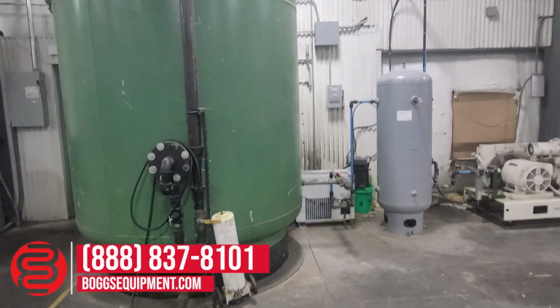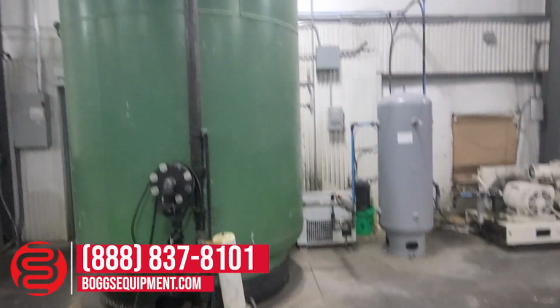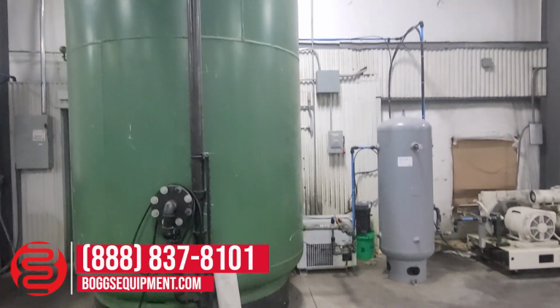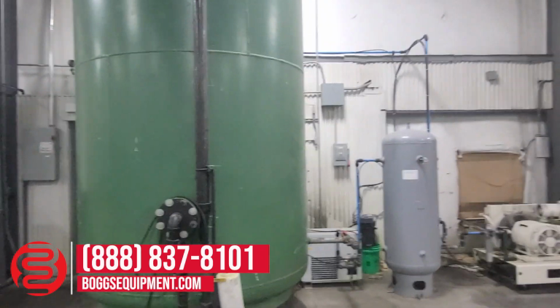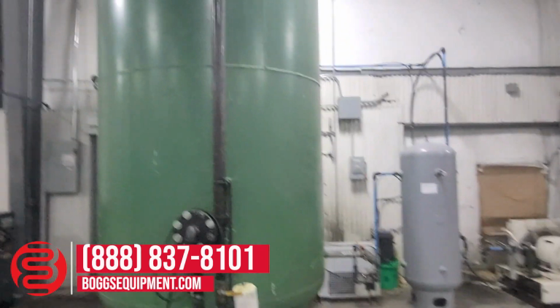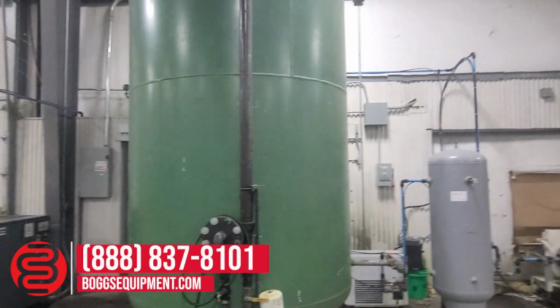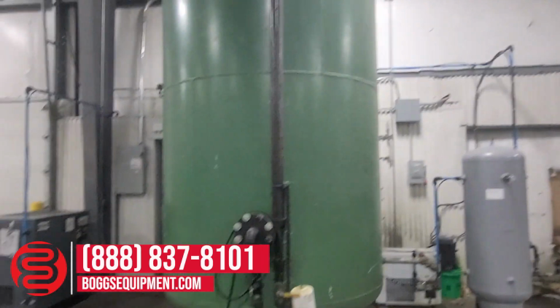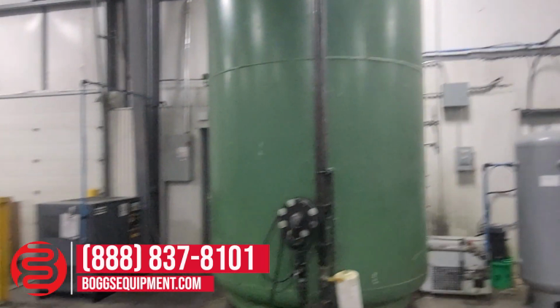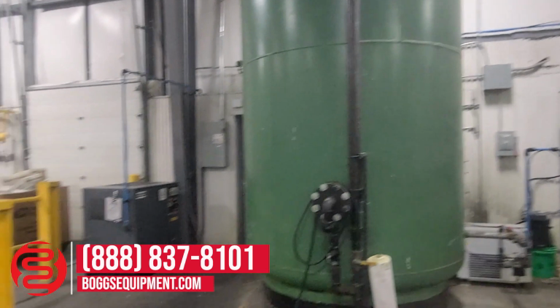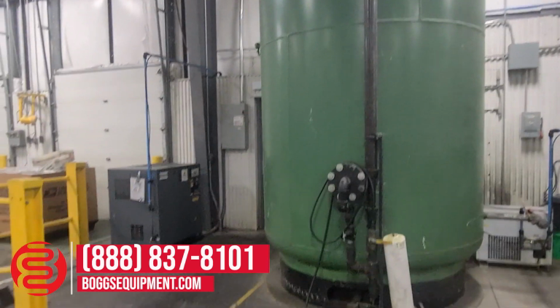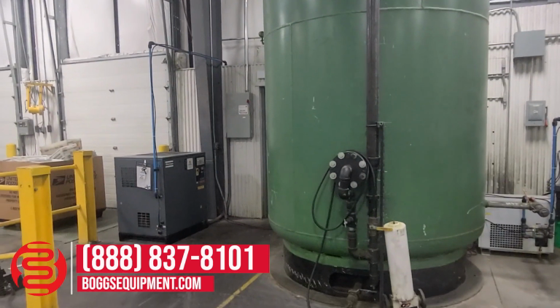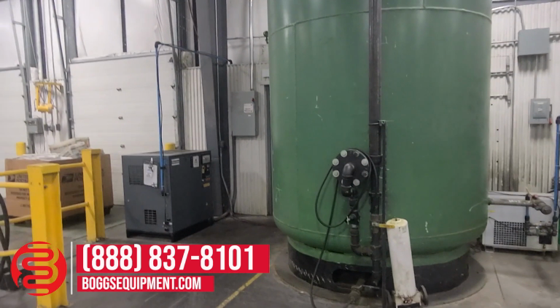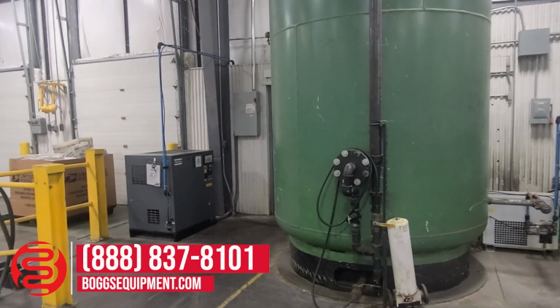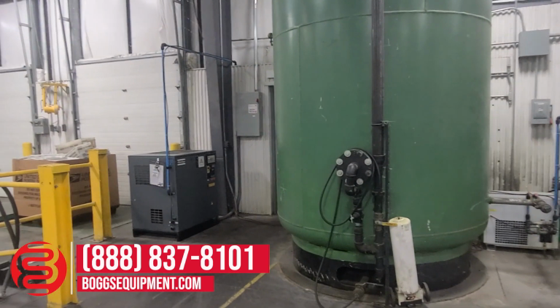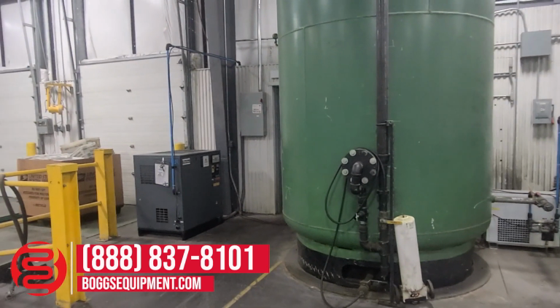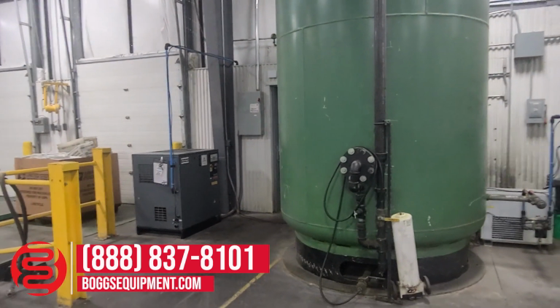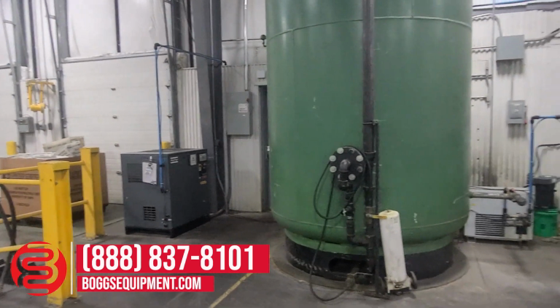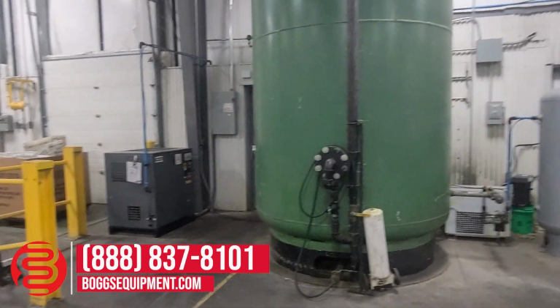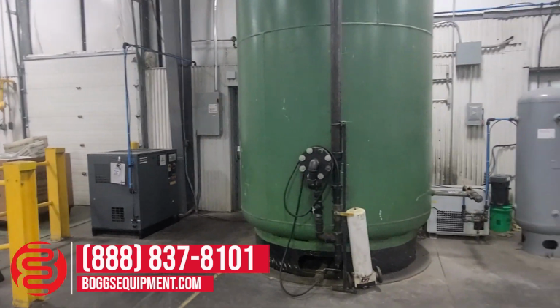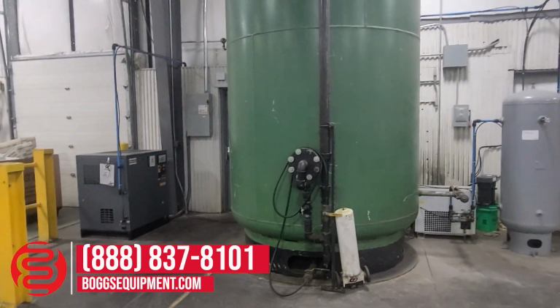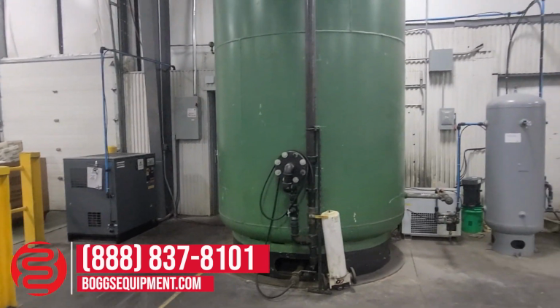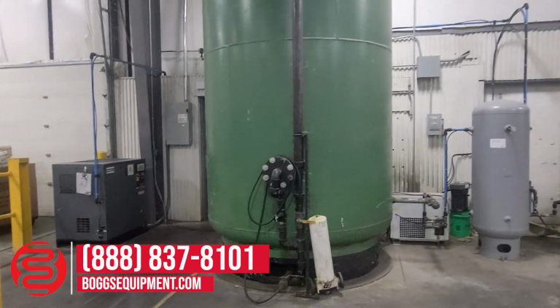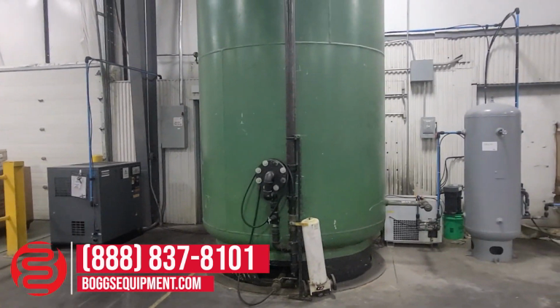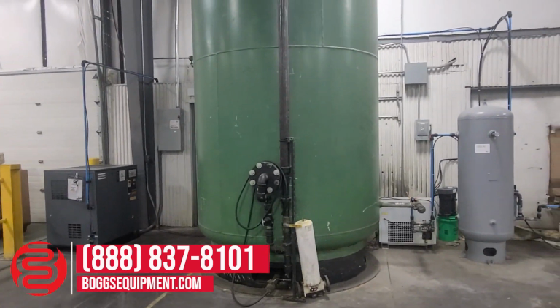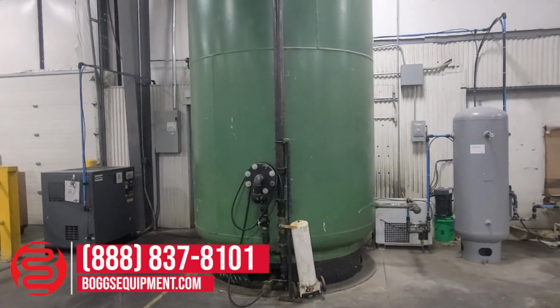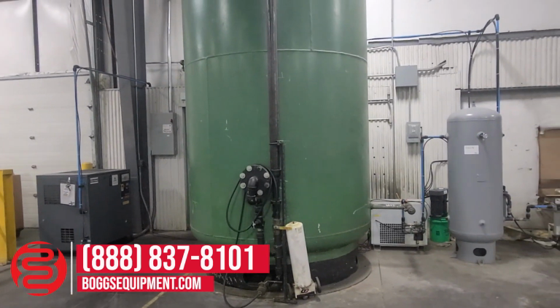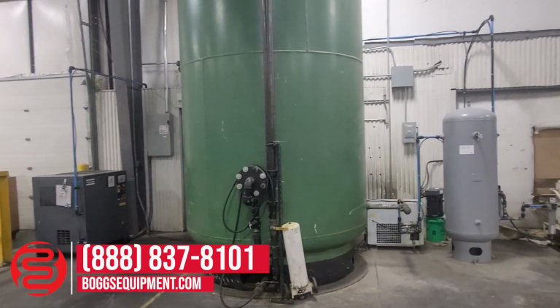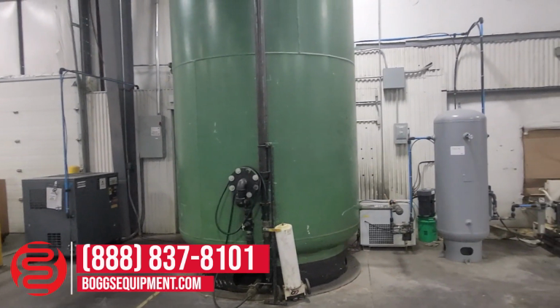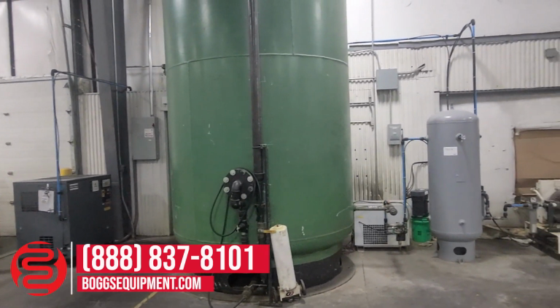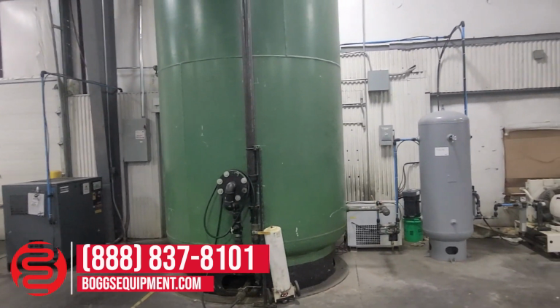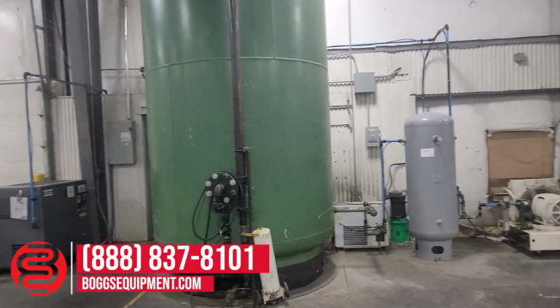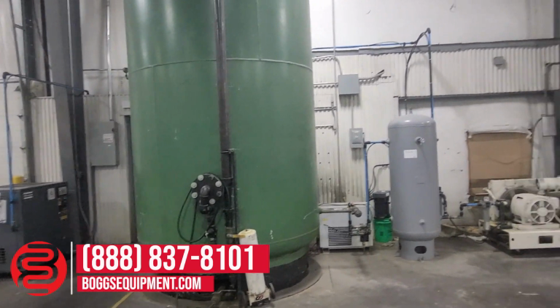Again, this is a 1999 Atlas Copco GA22 air compressor.